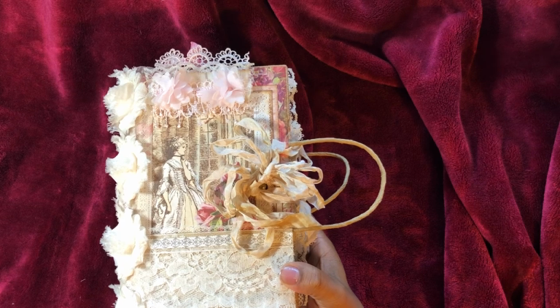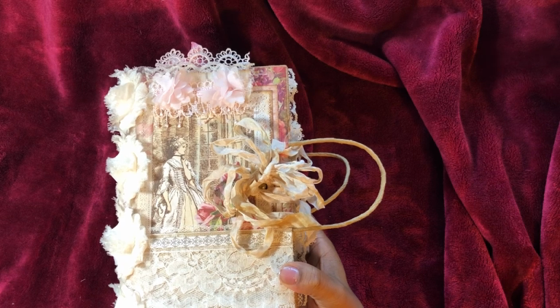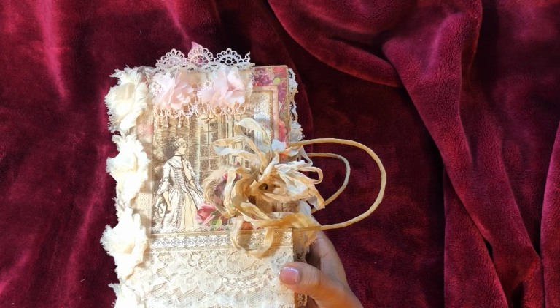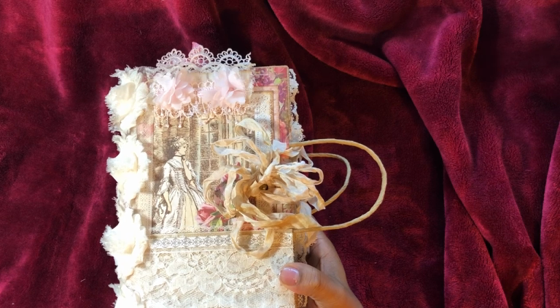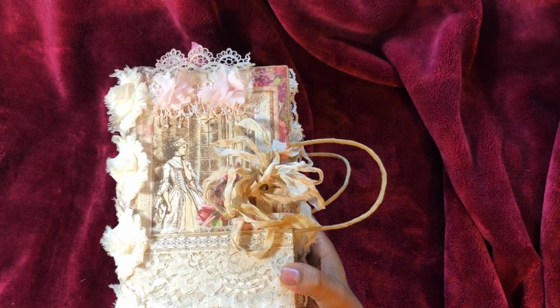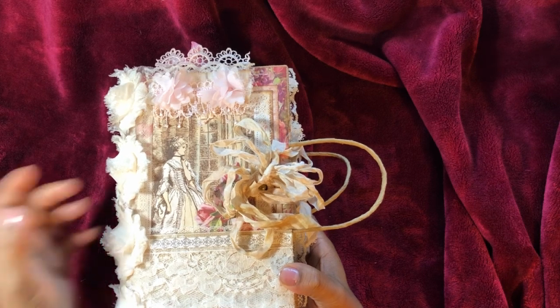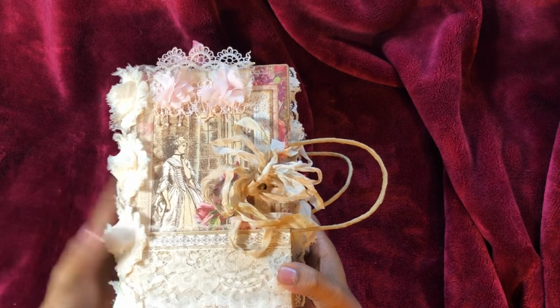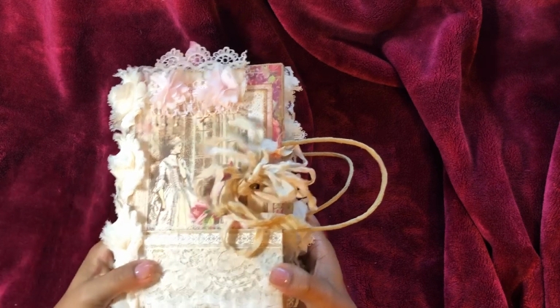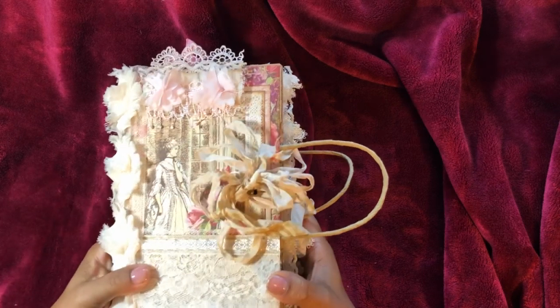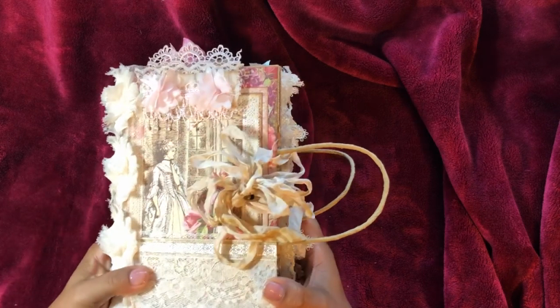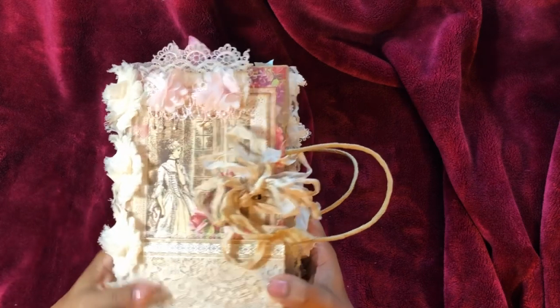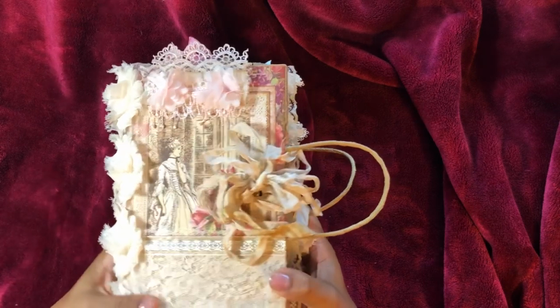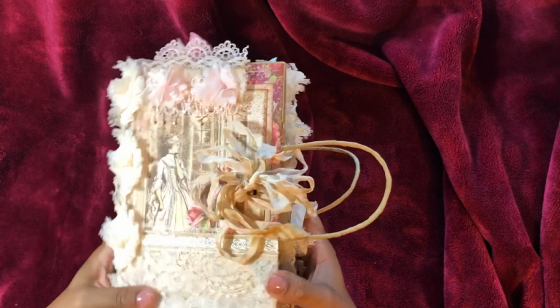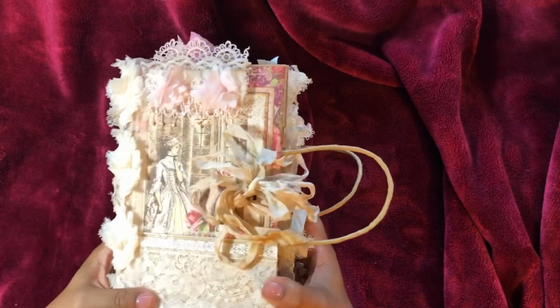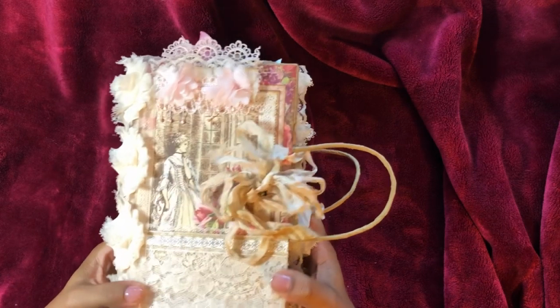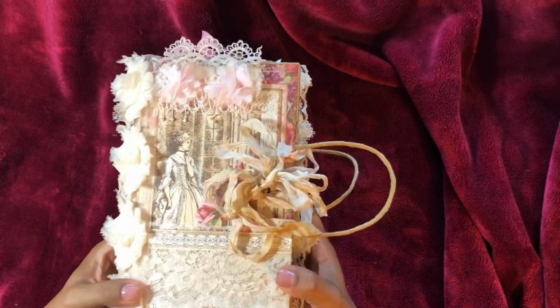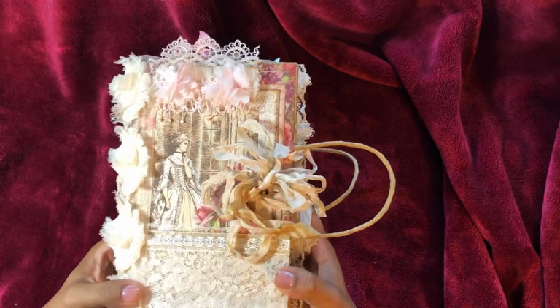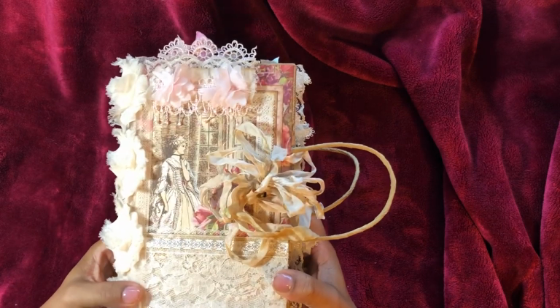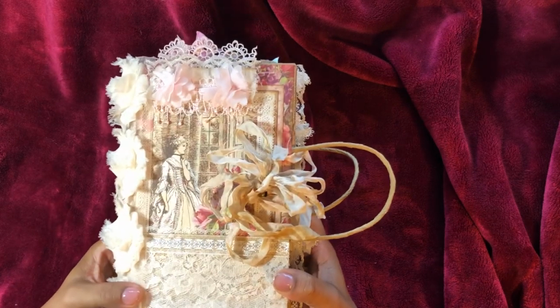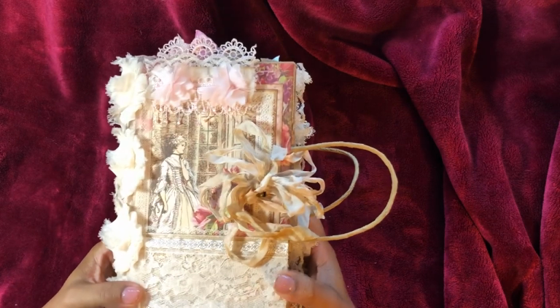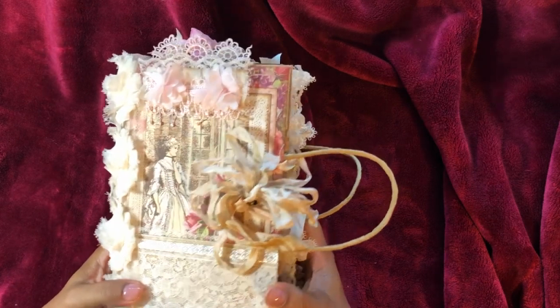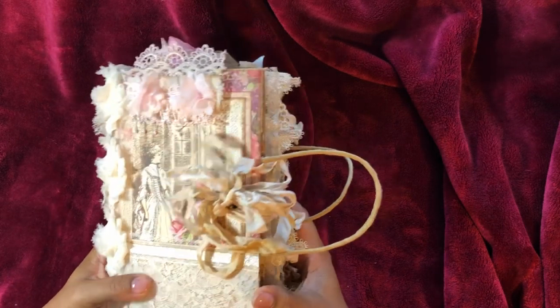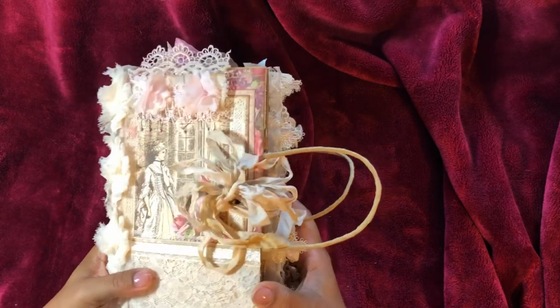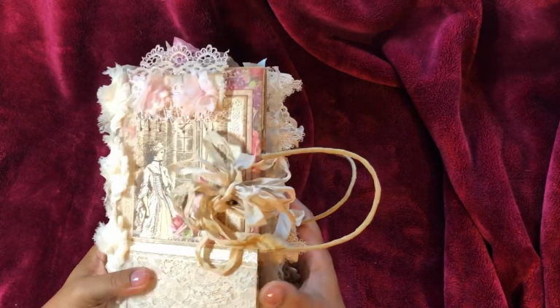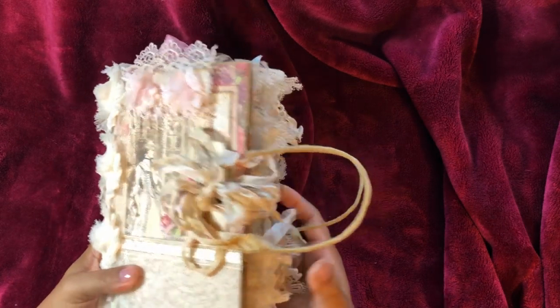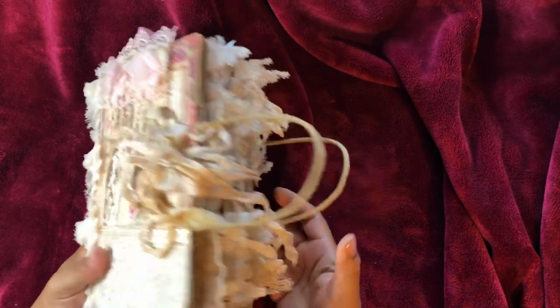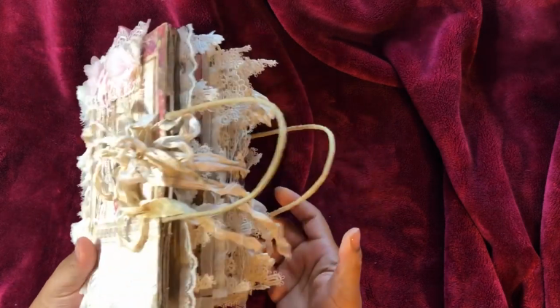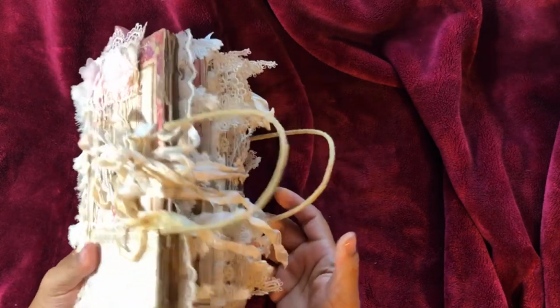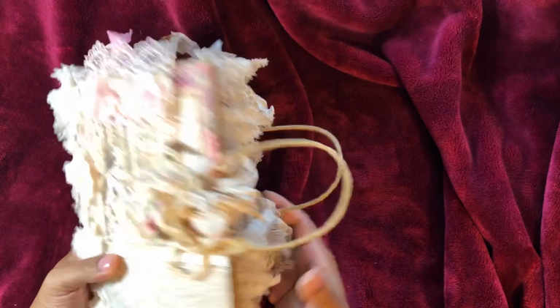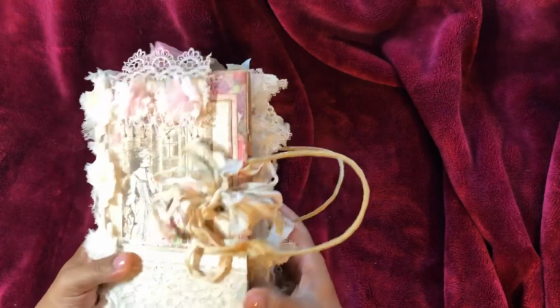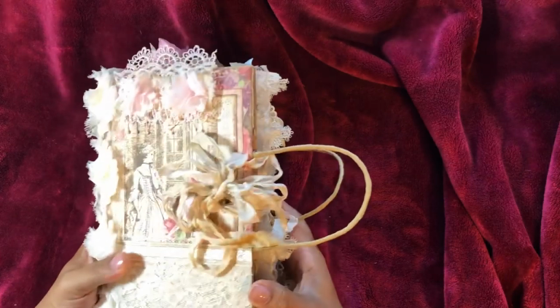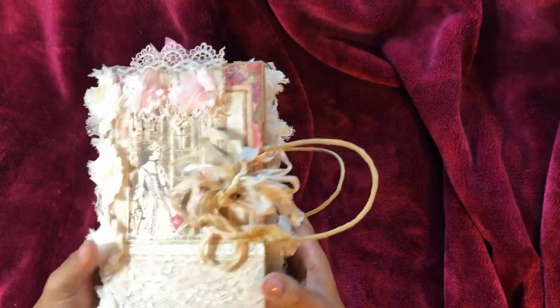Hello everyone, it's Clemmy. I'm back to share with you a quick little flip of this journal that I've created.